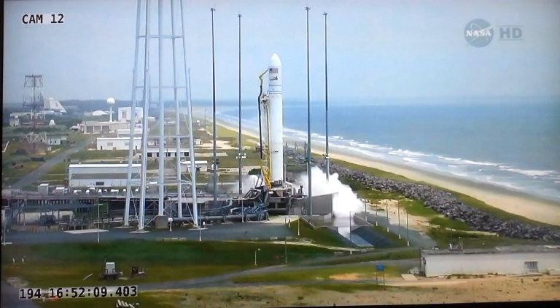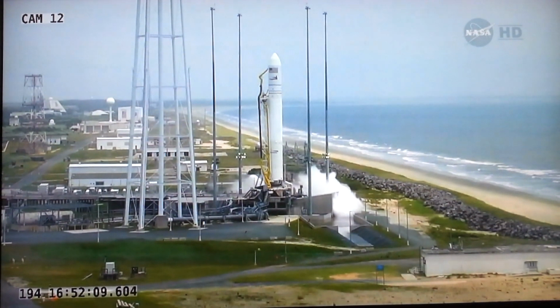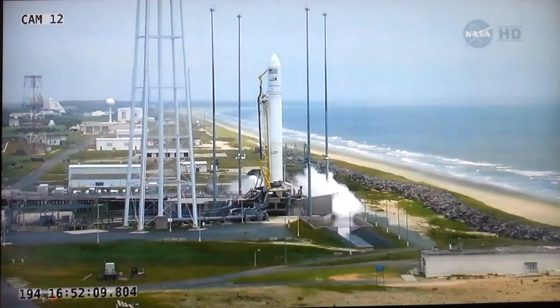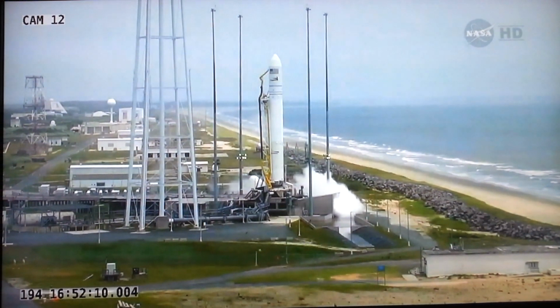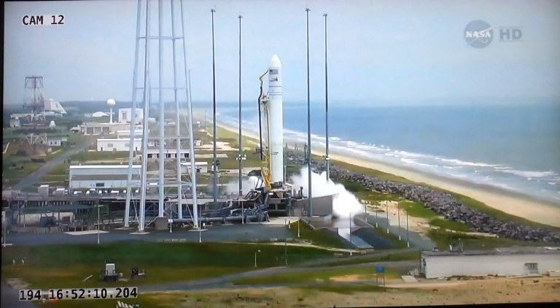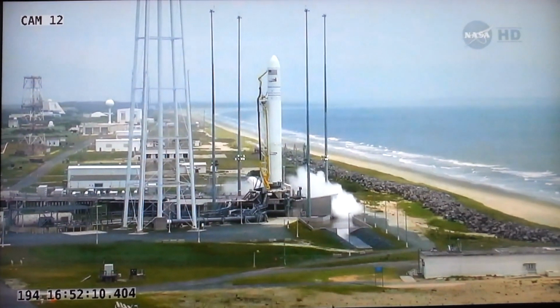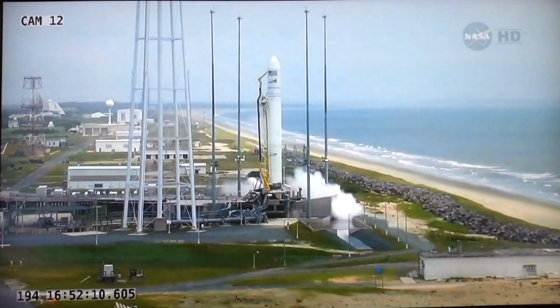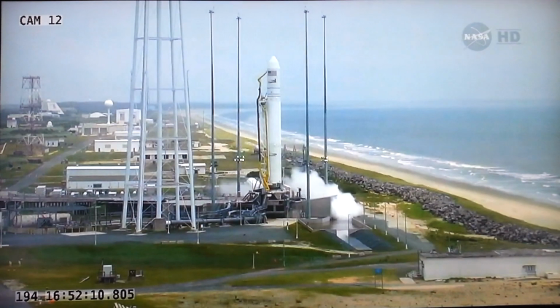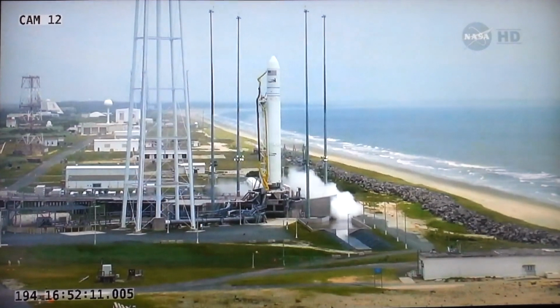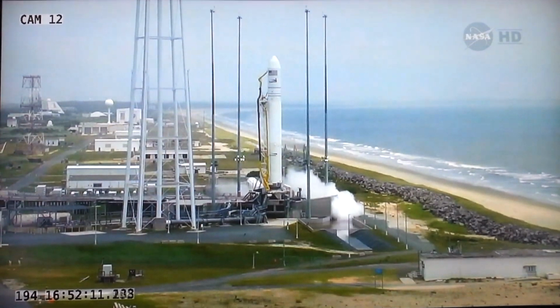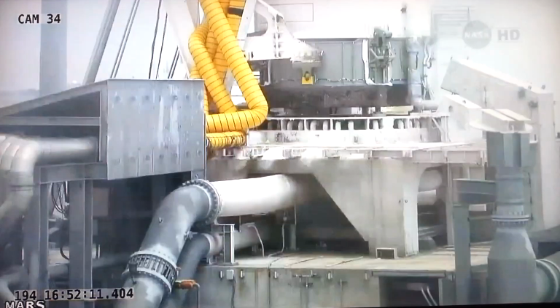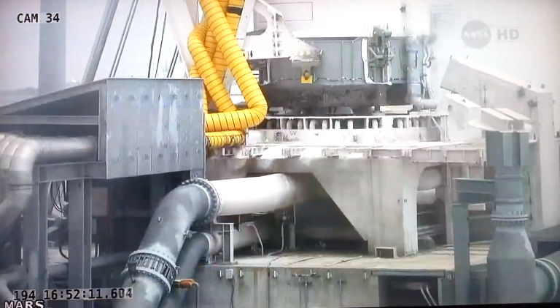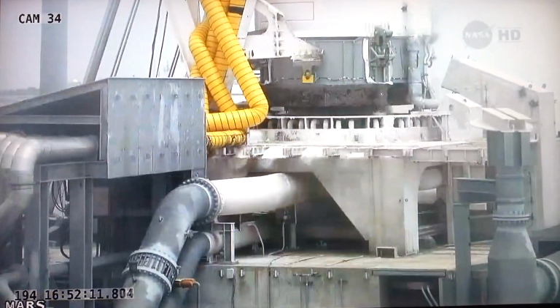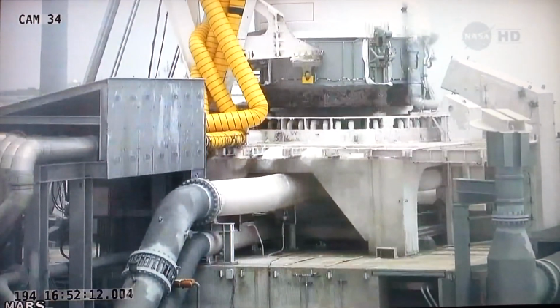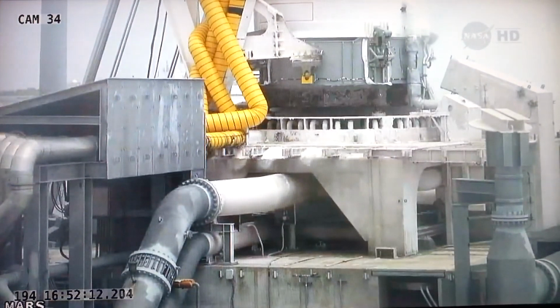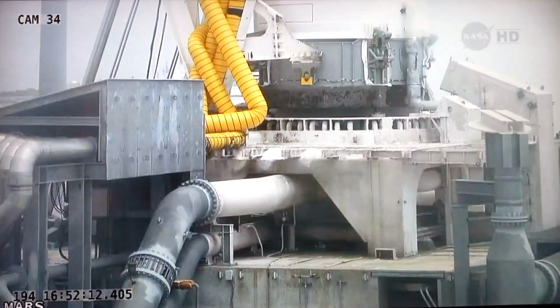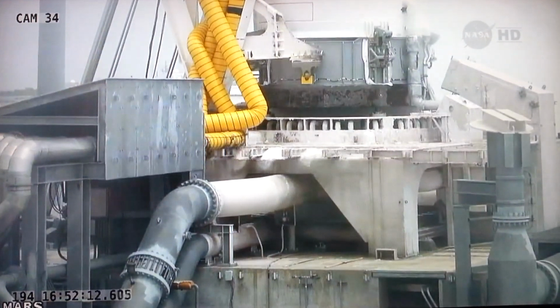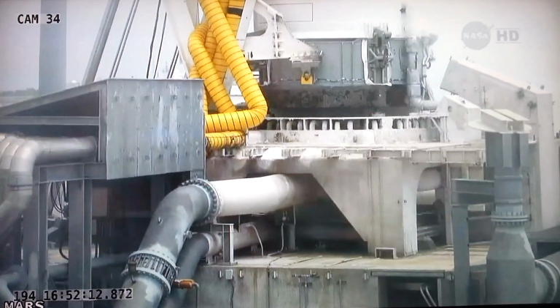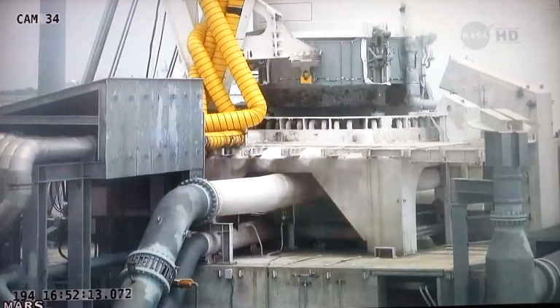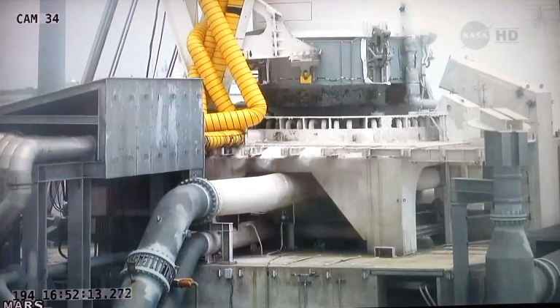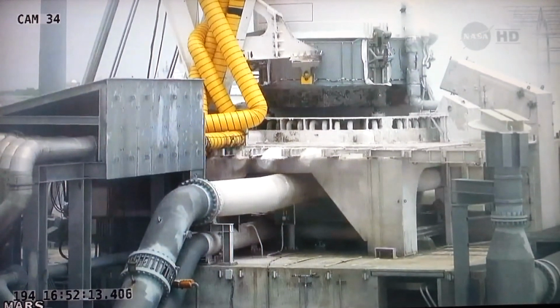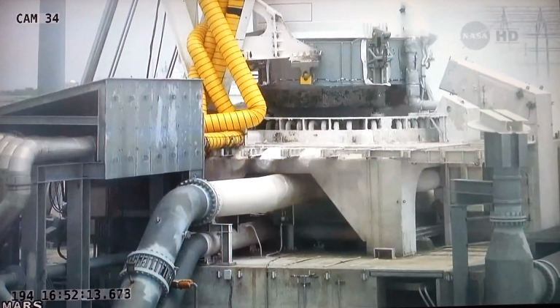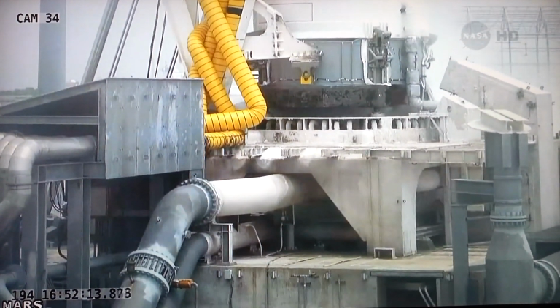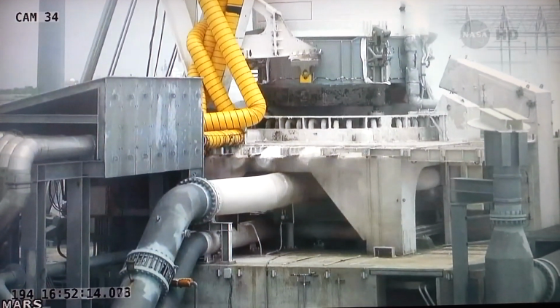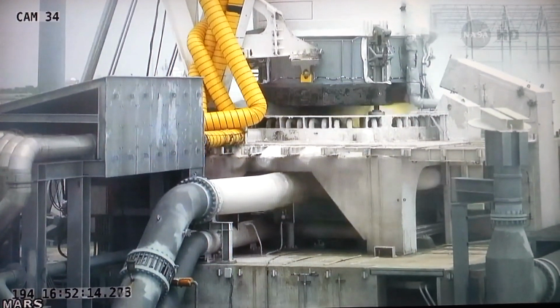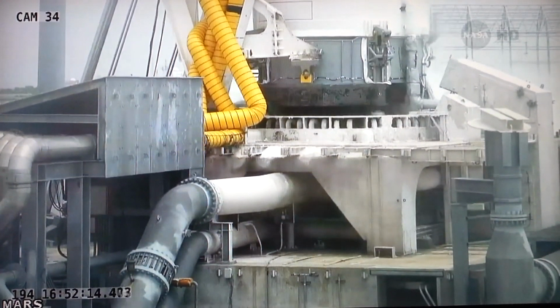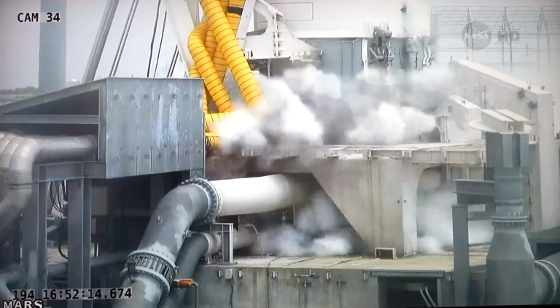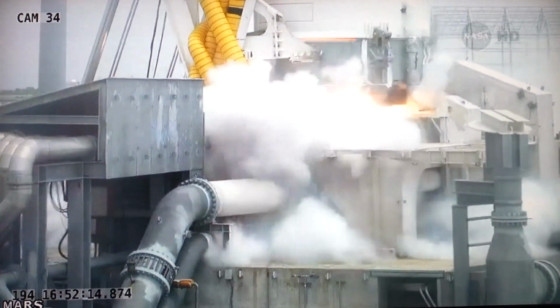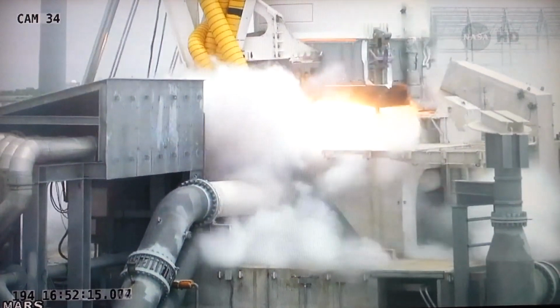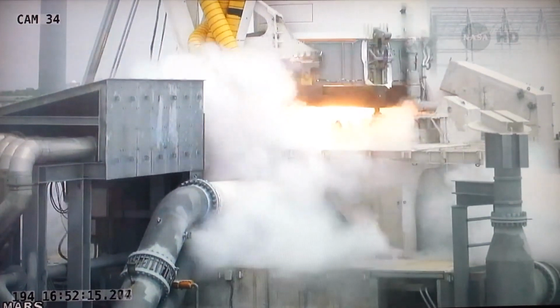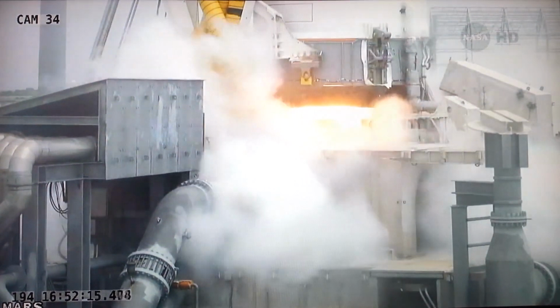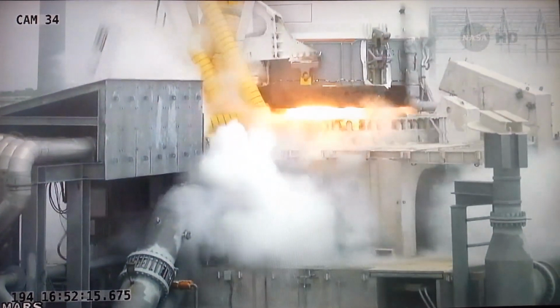Five, four, three, two, one. And we have ignition.